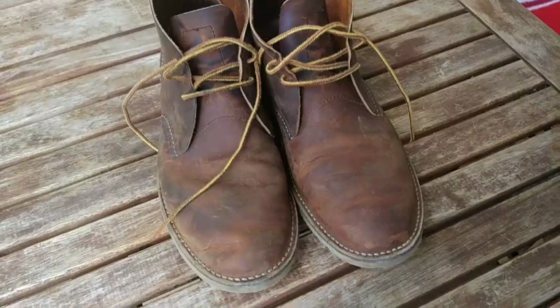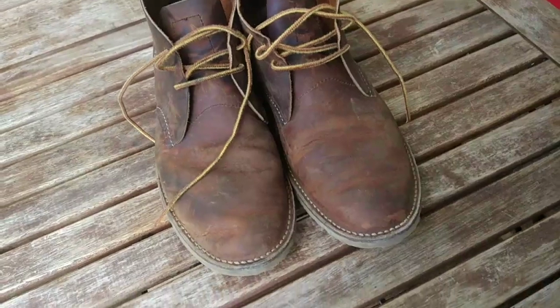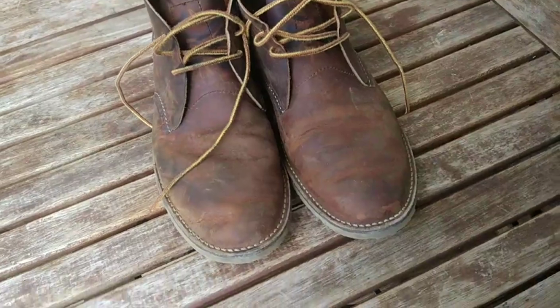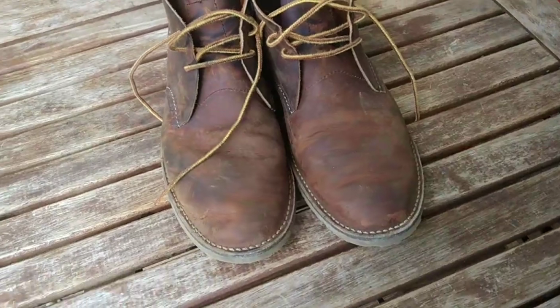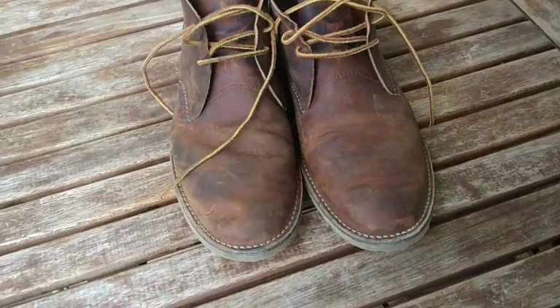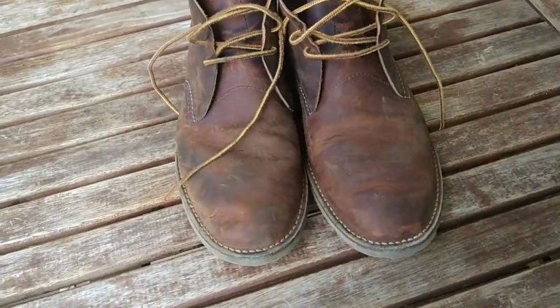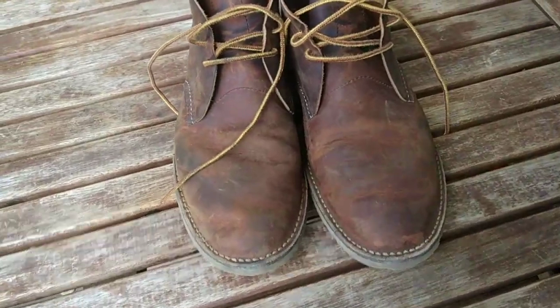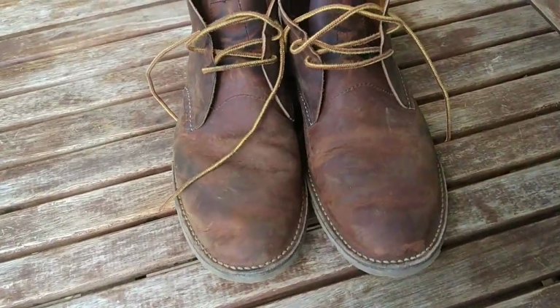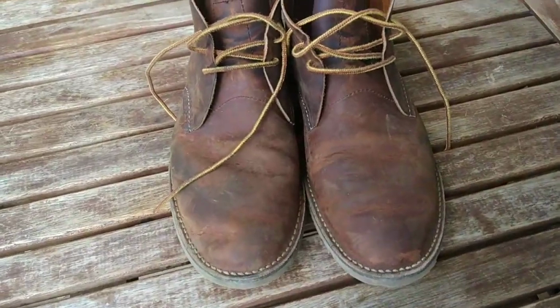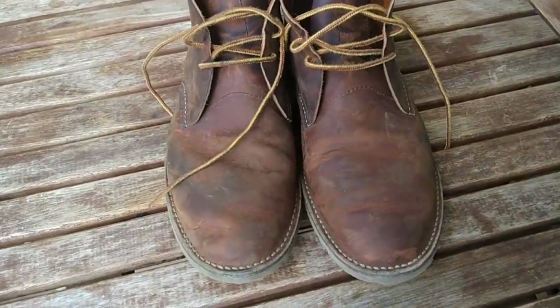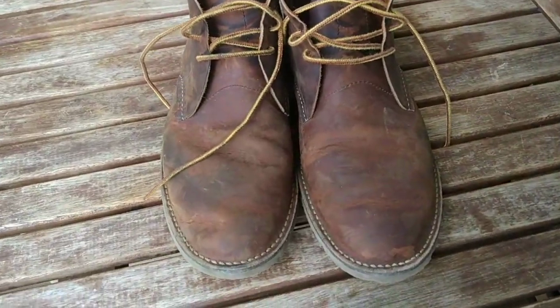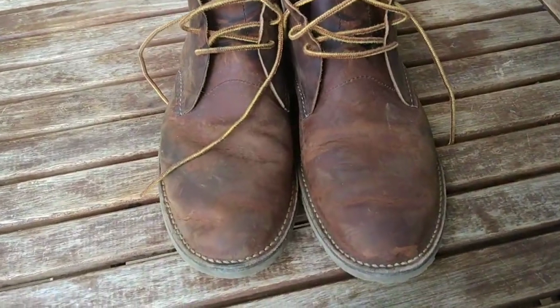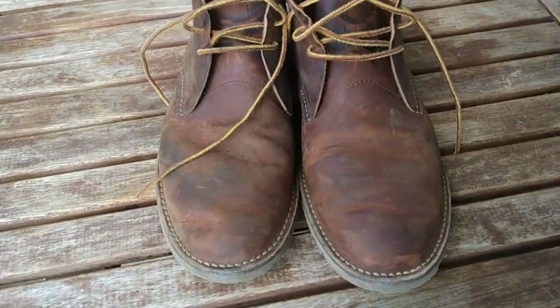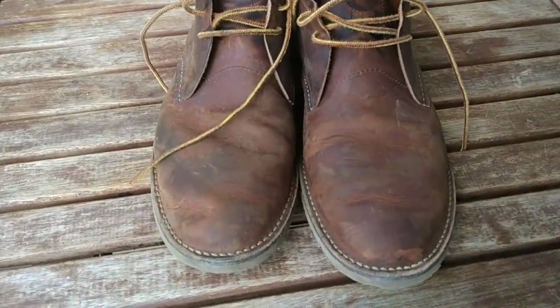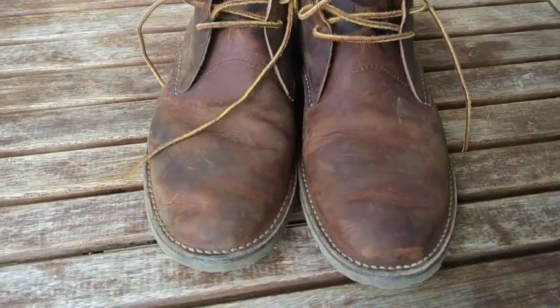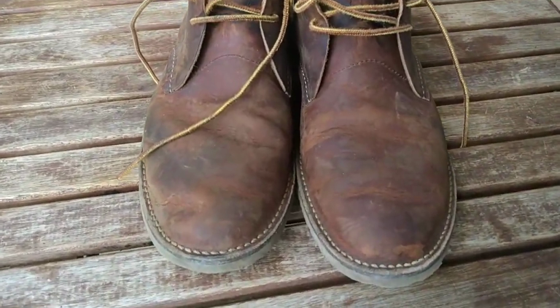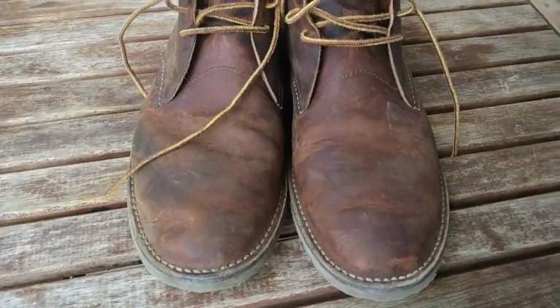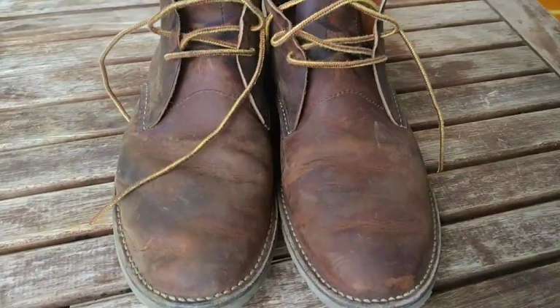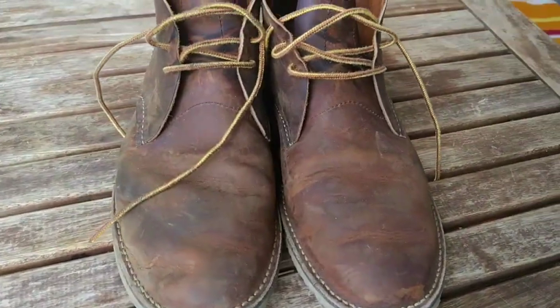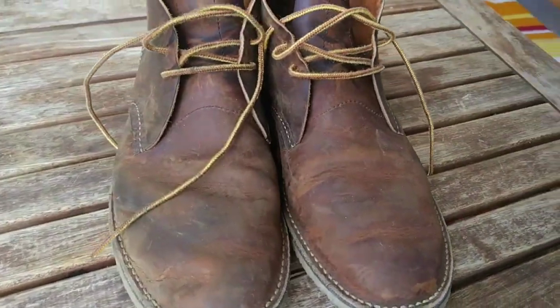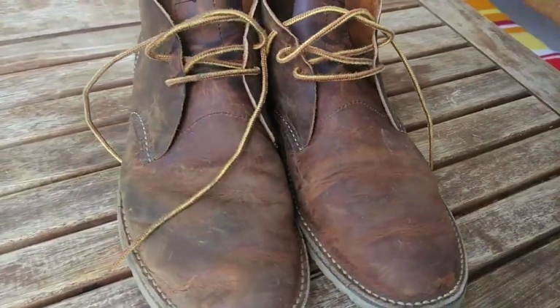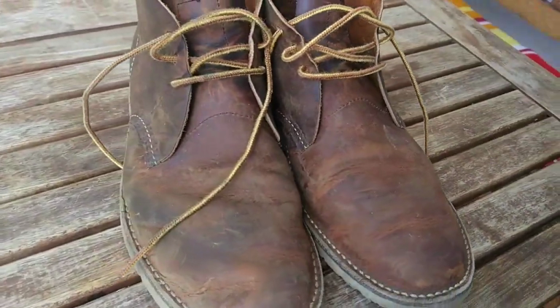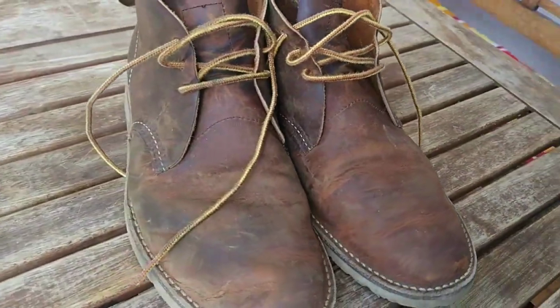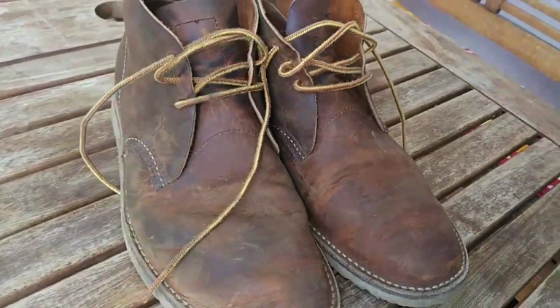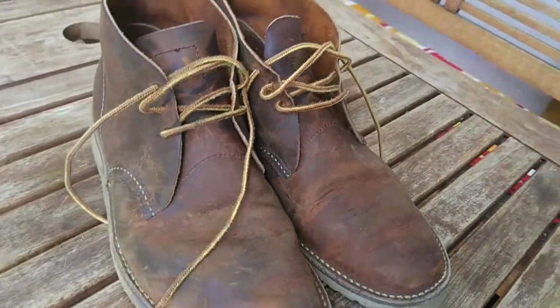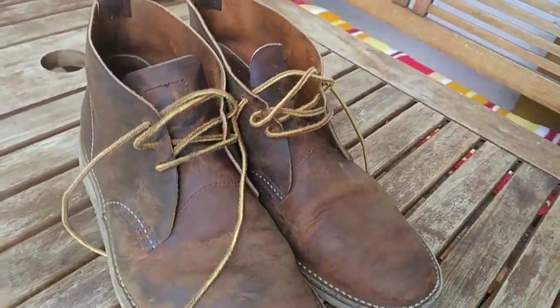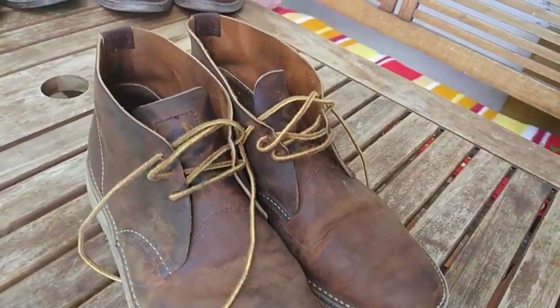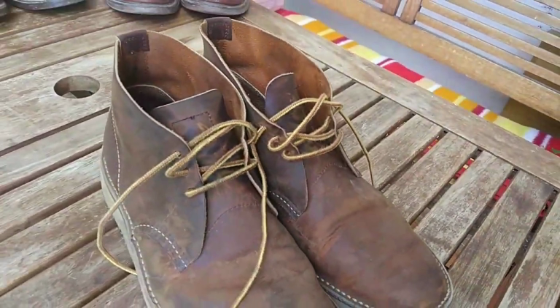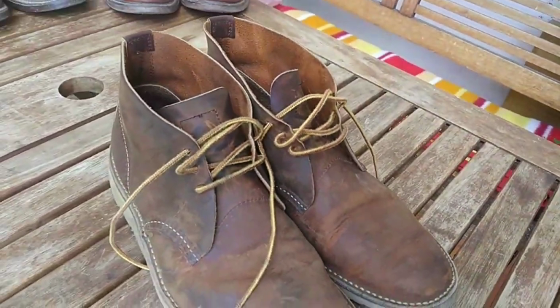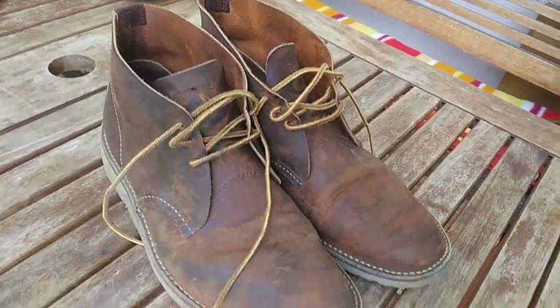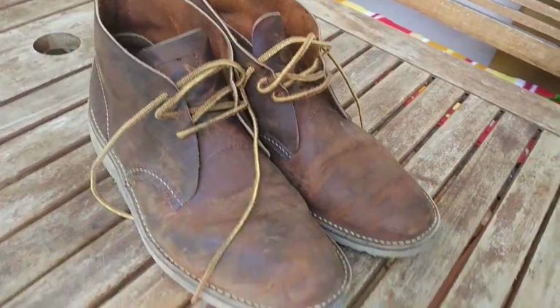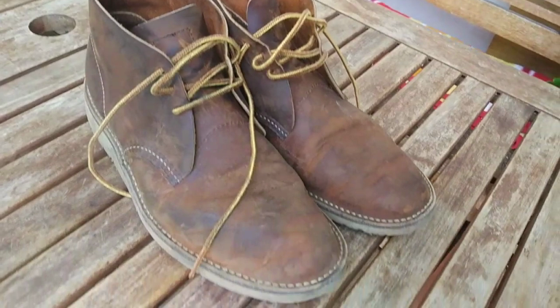Hey guys, this is Andreas, and I'm doing a quick review of the Weekender Chuka by Red Wing.